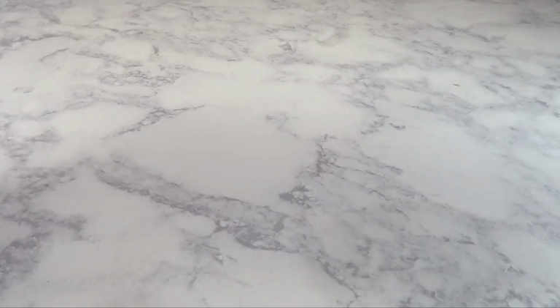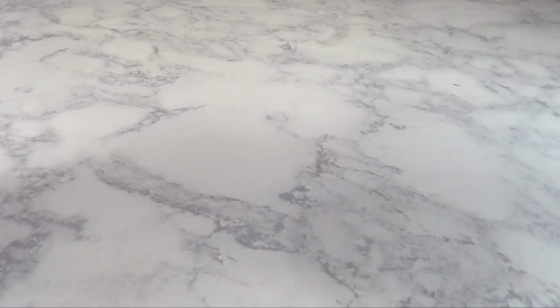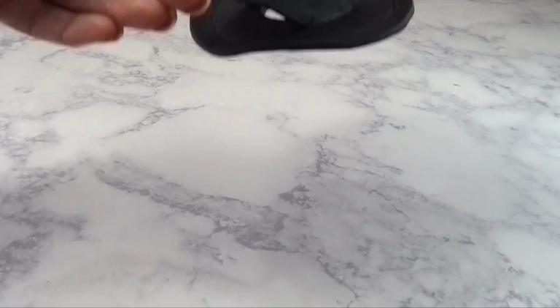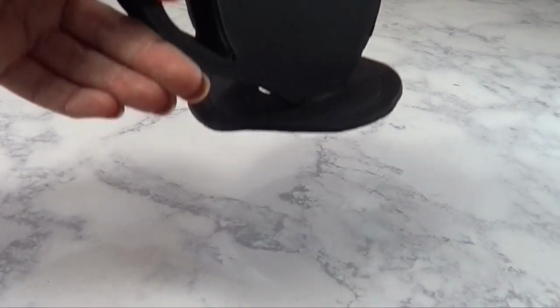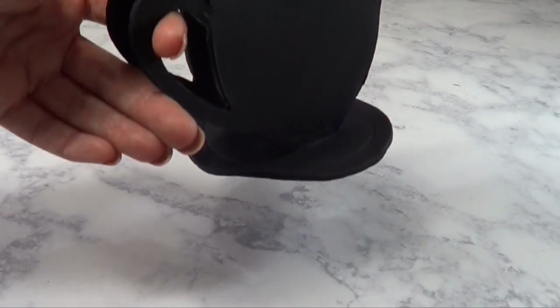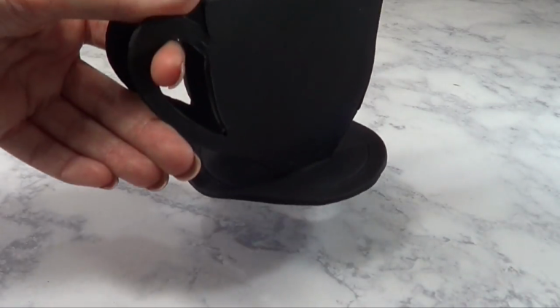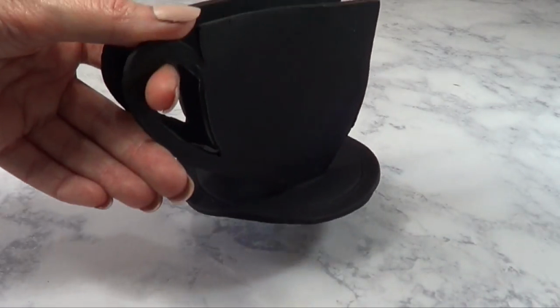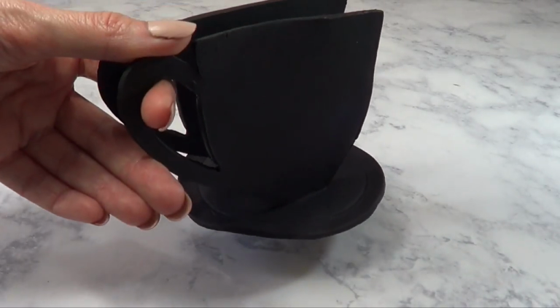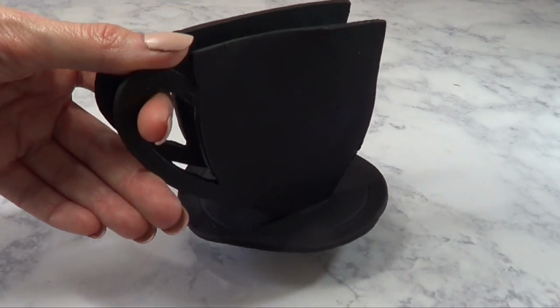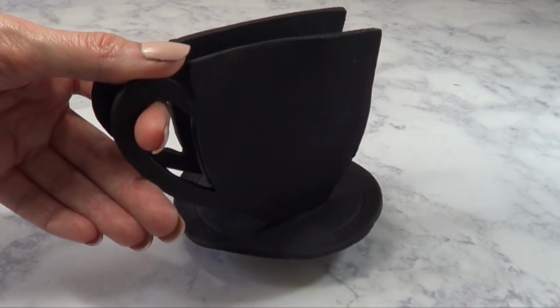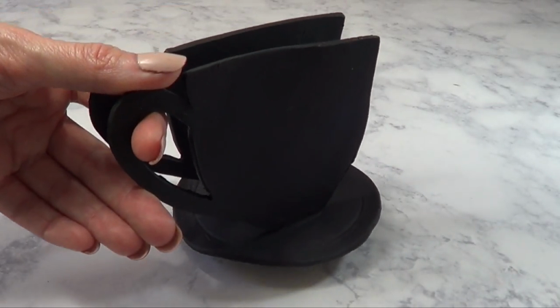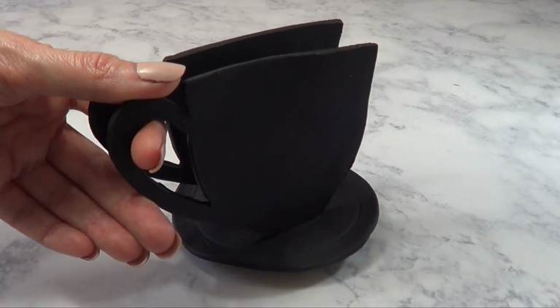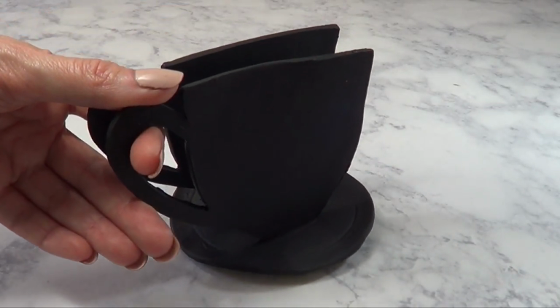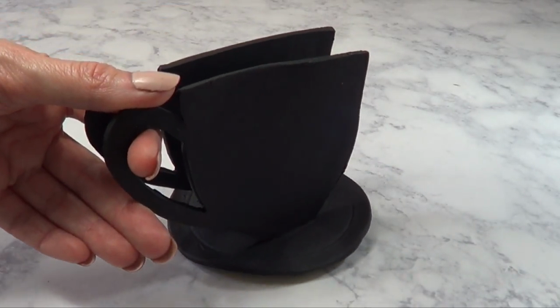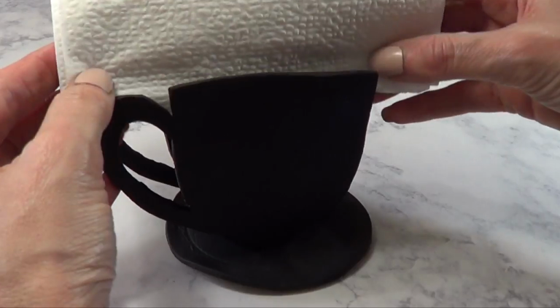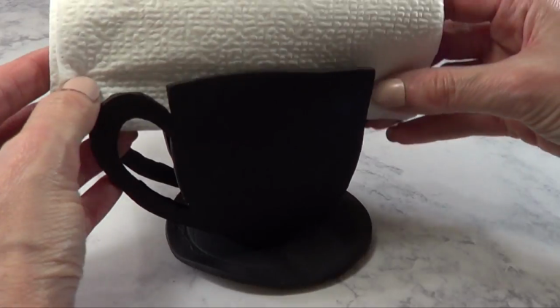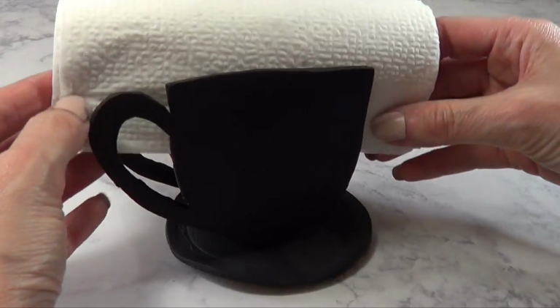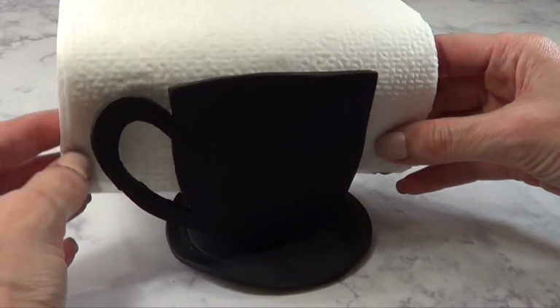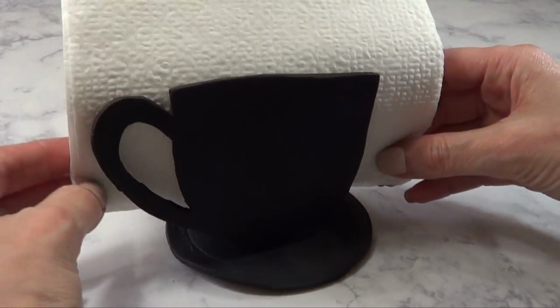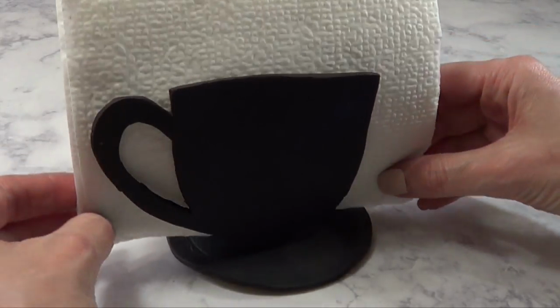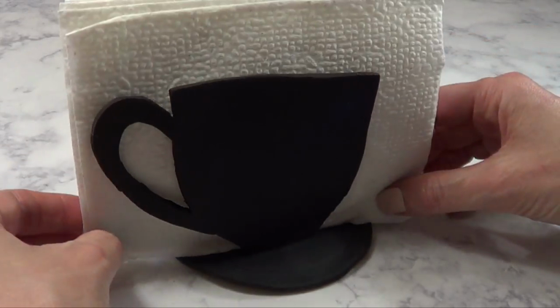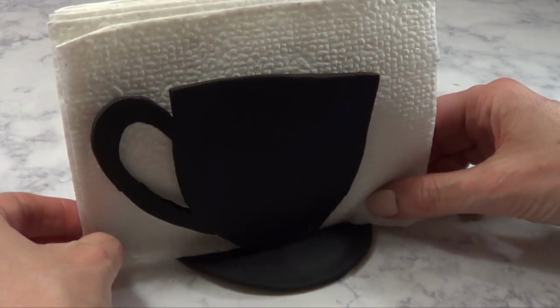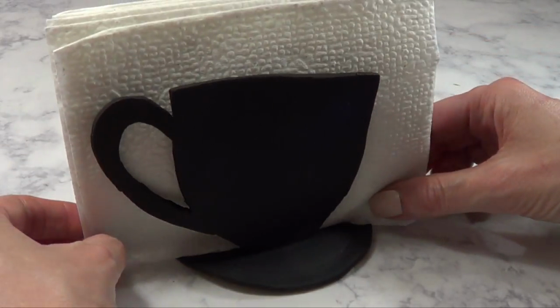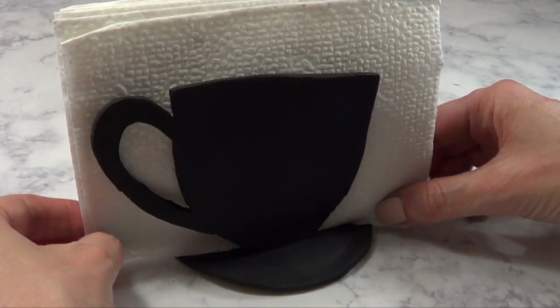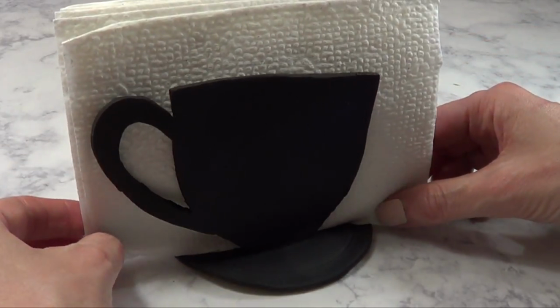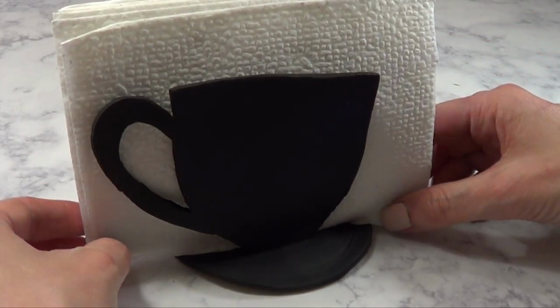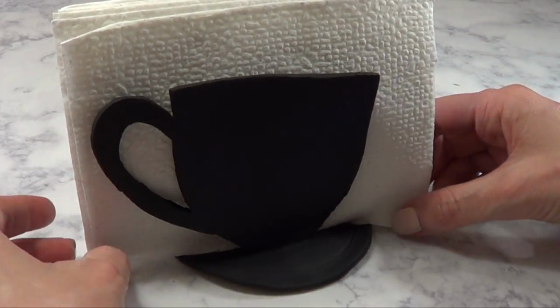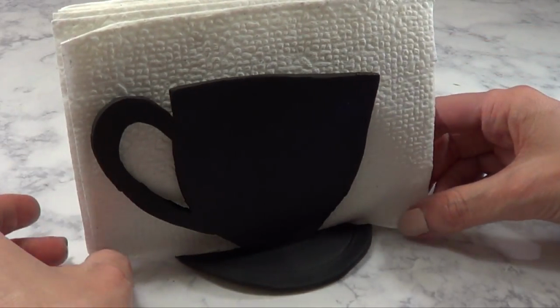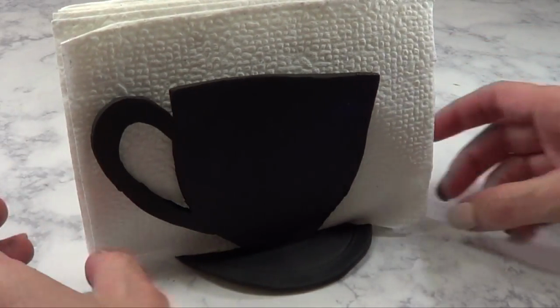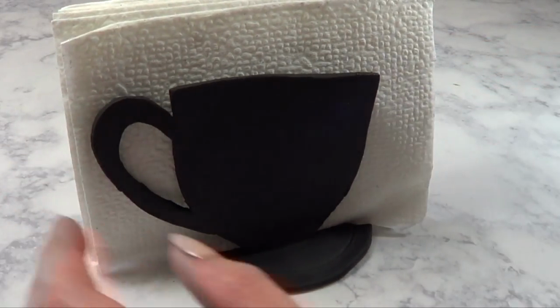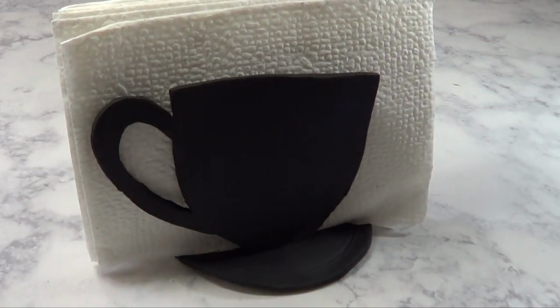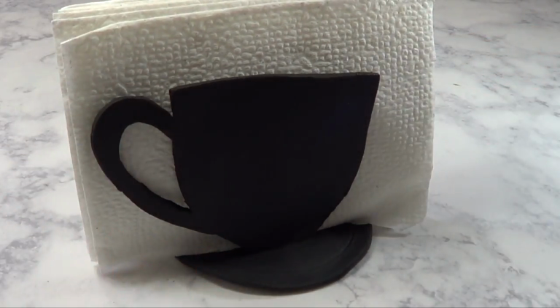Hey guys, it's Raina and welcome to this Home Decor DIY. Today we're going to be making a napkin holder.